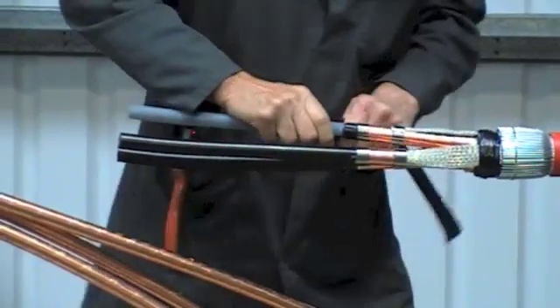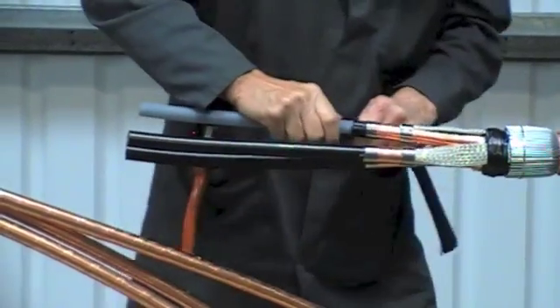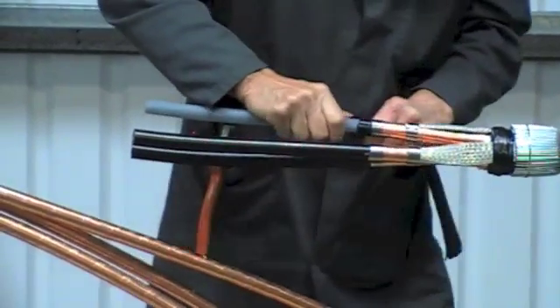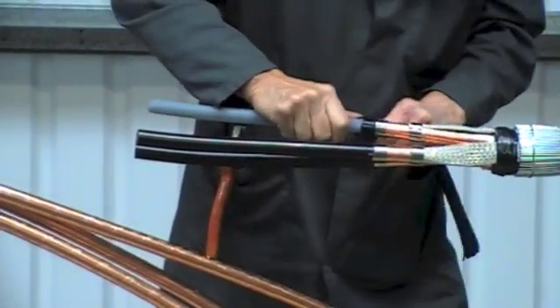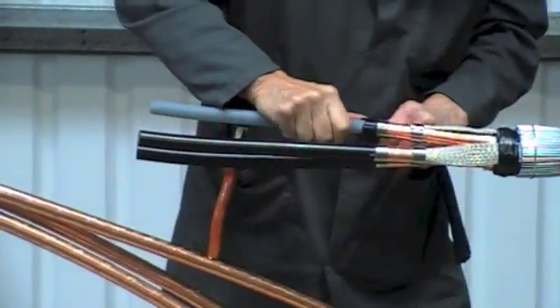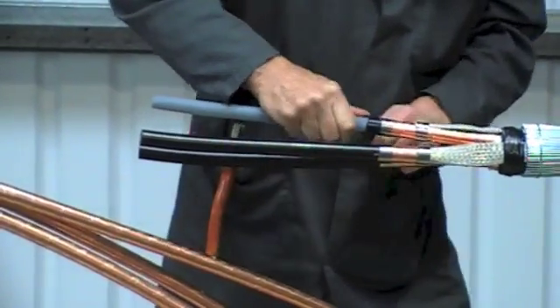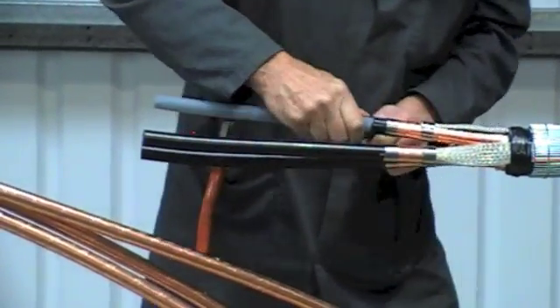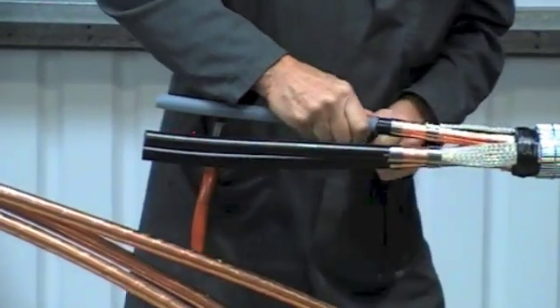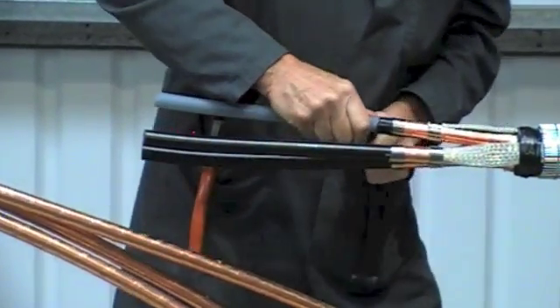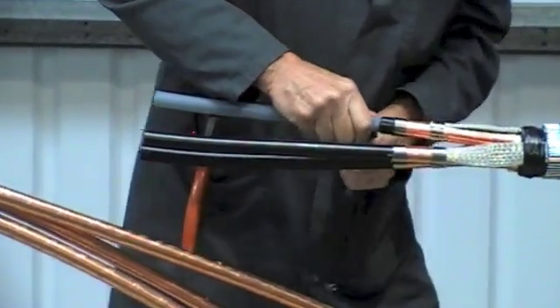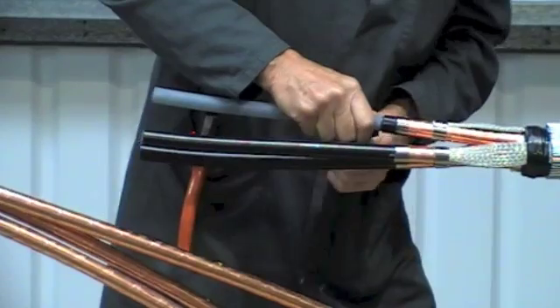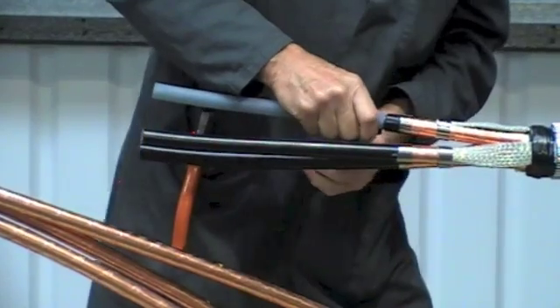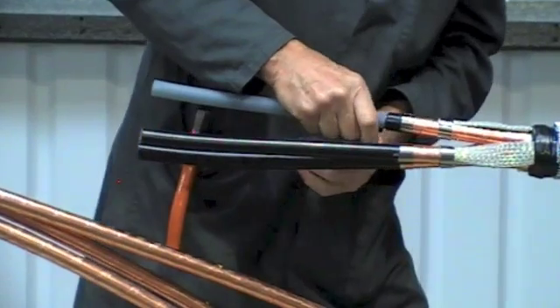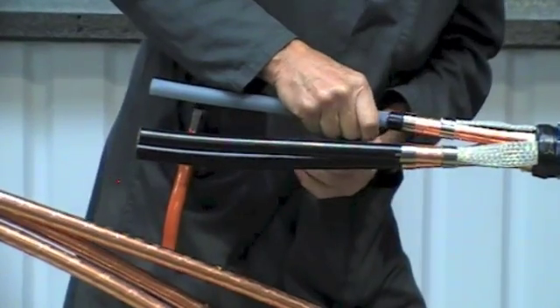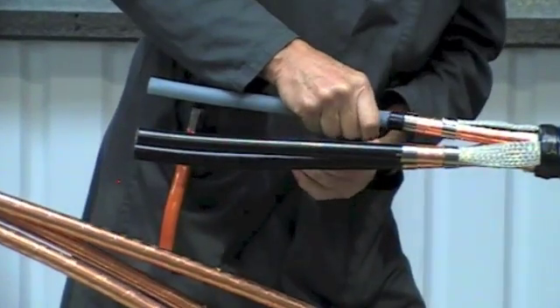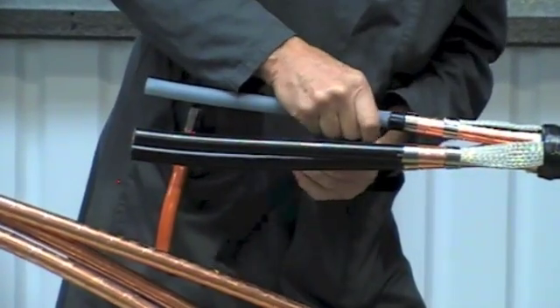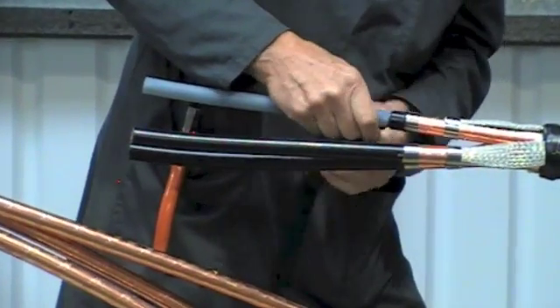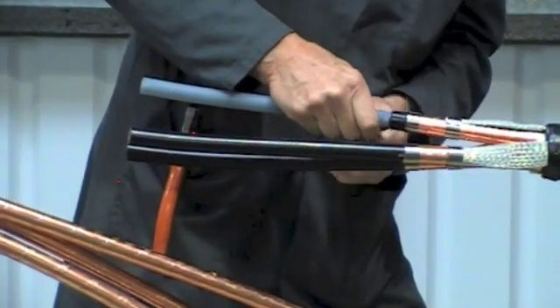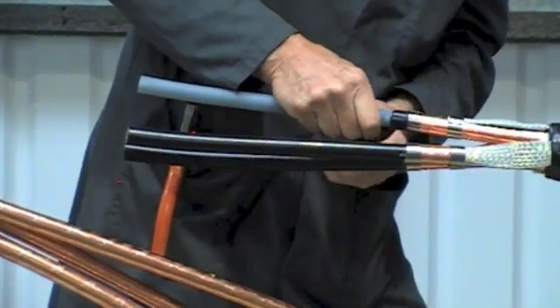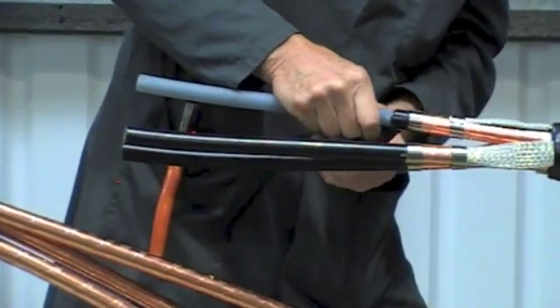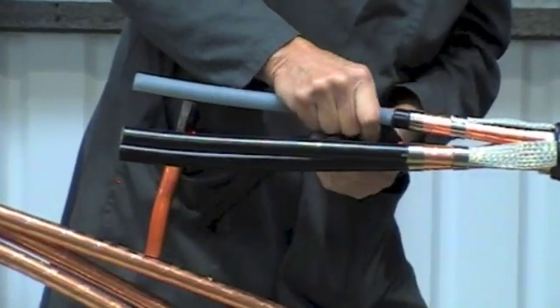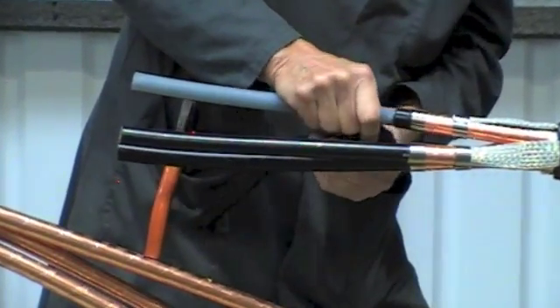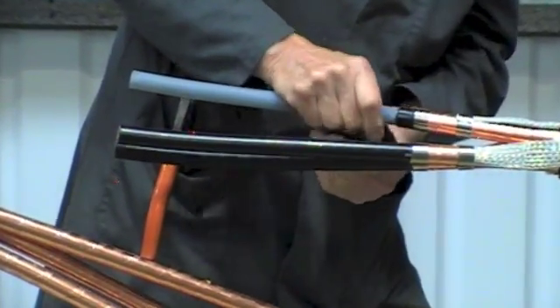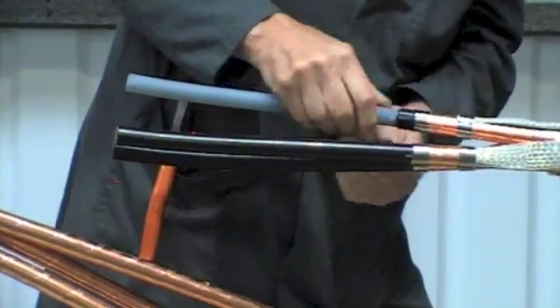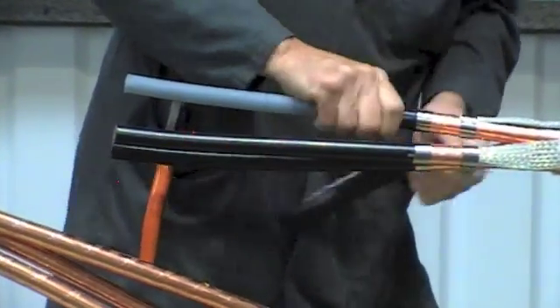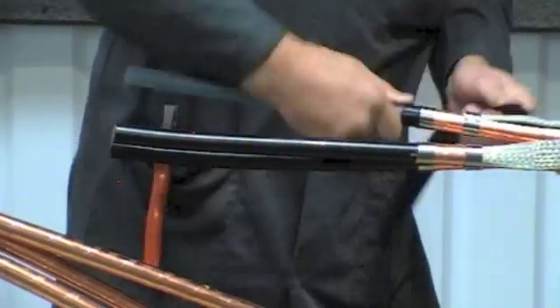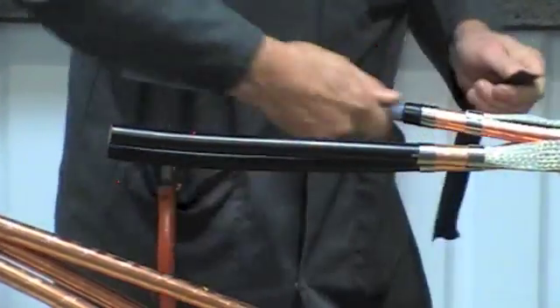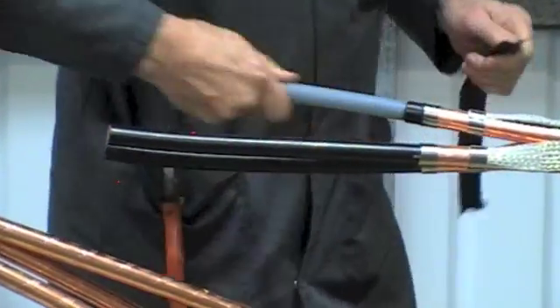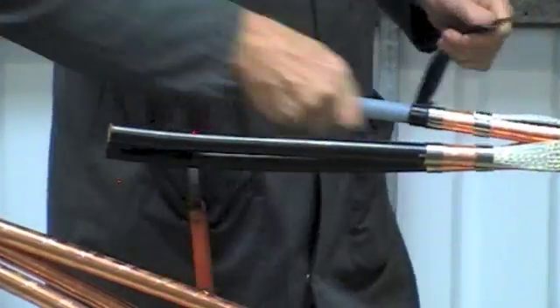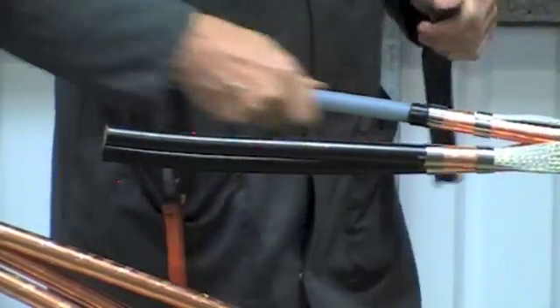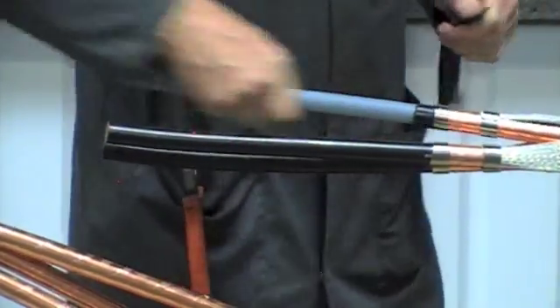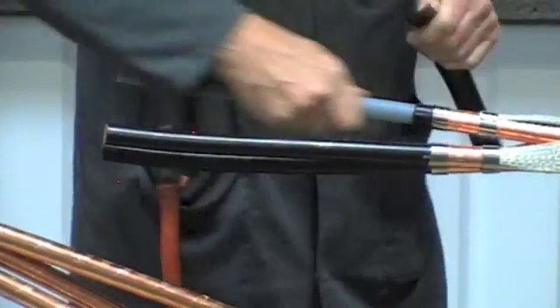If you've got a bonded semi-conductive layer, then there are specialist tools to do this. Don't use glass.